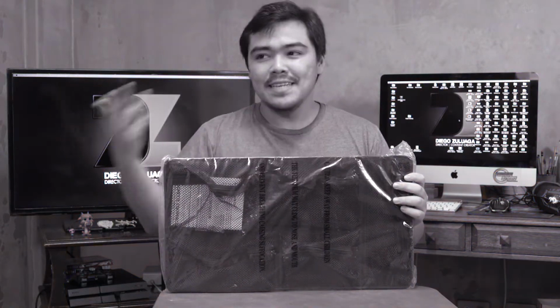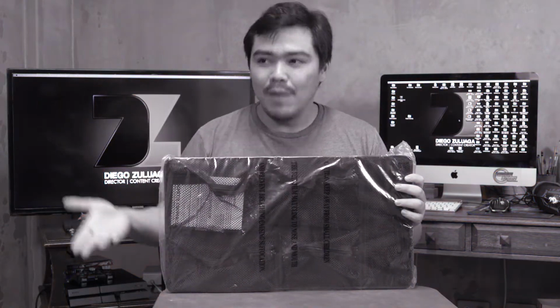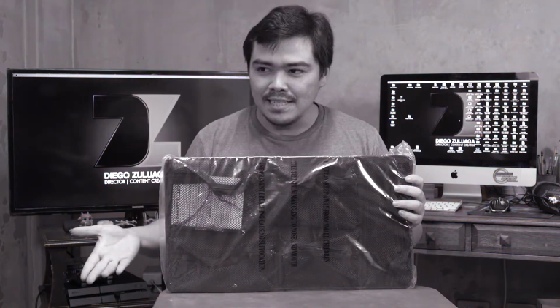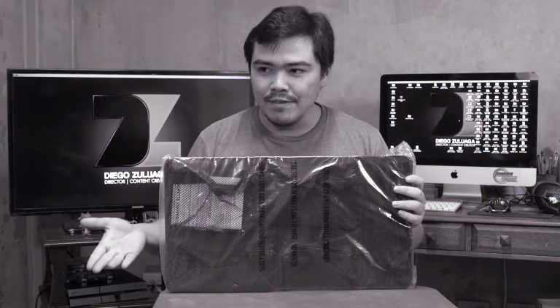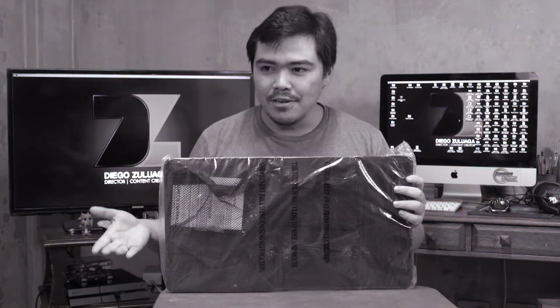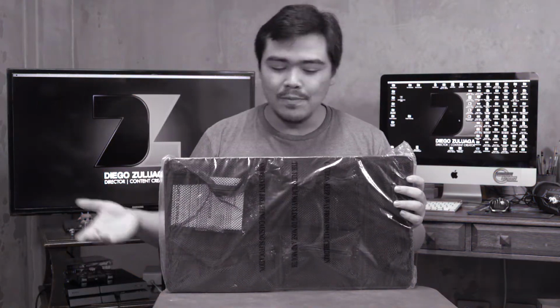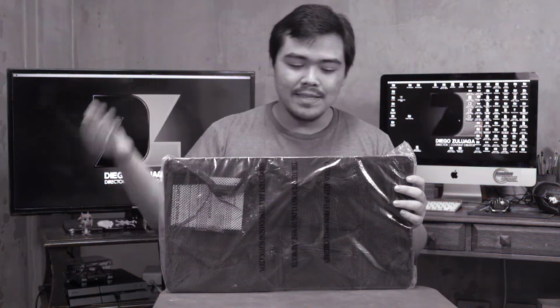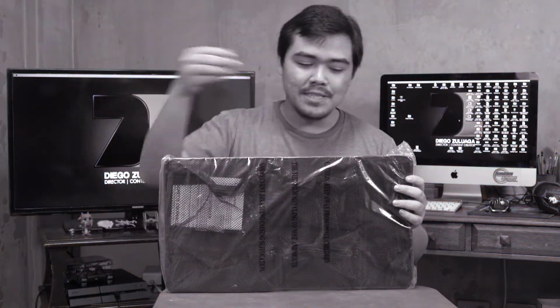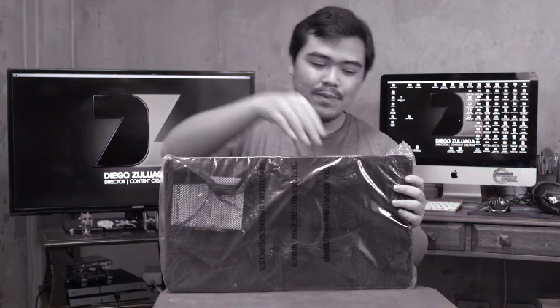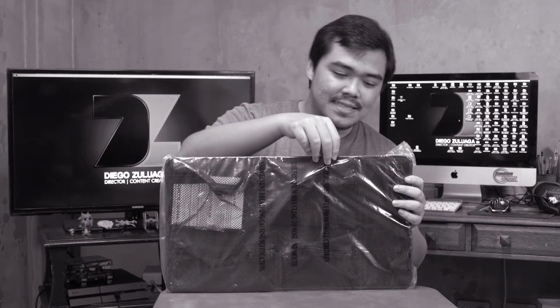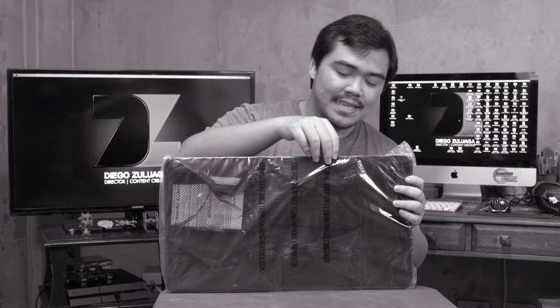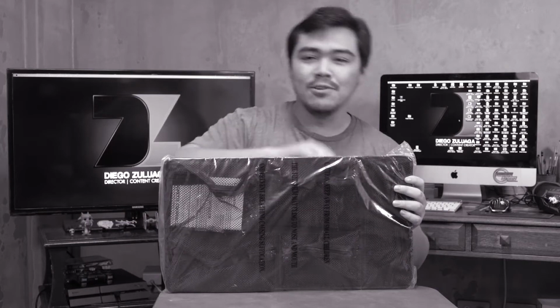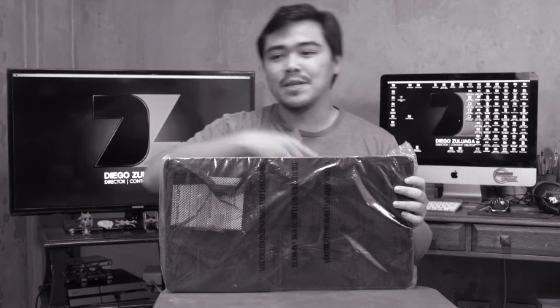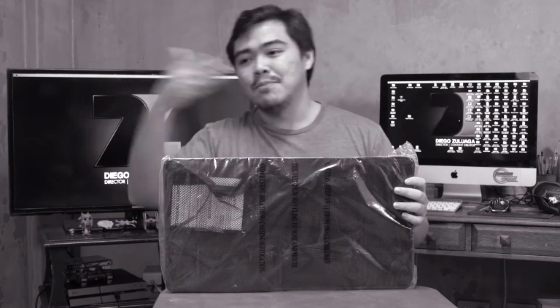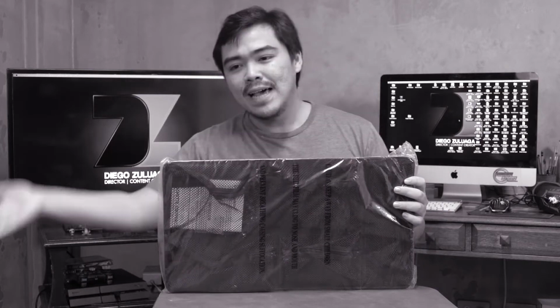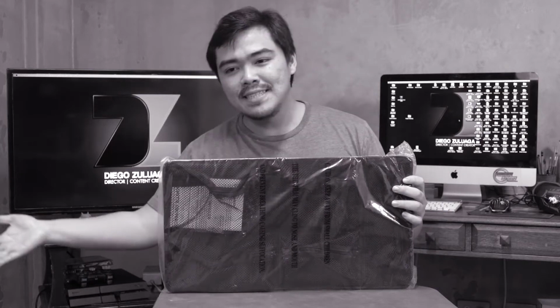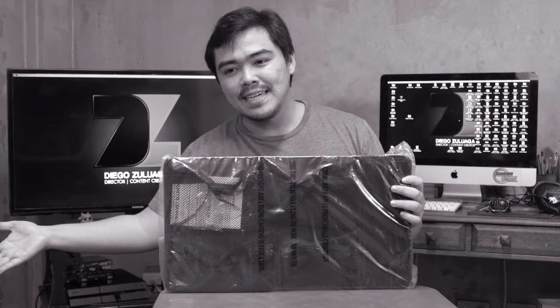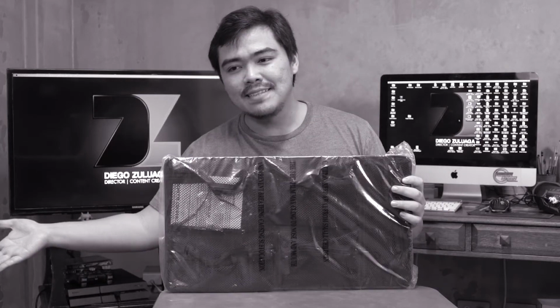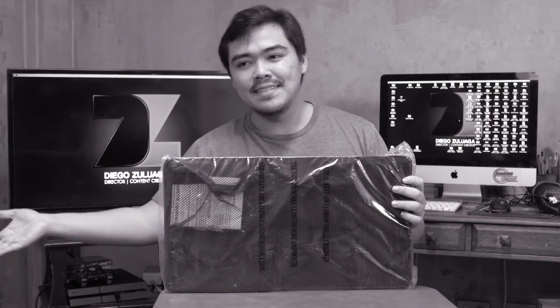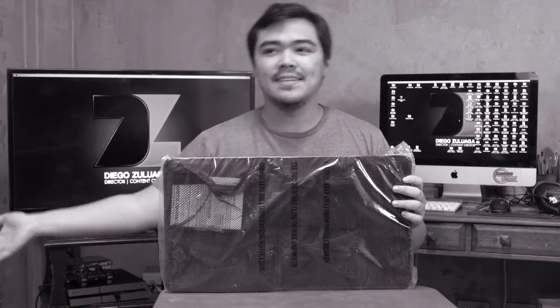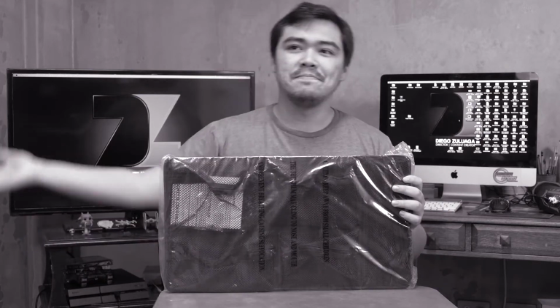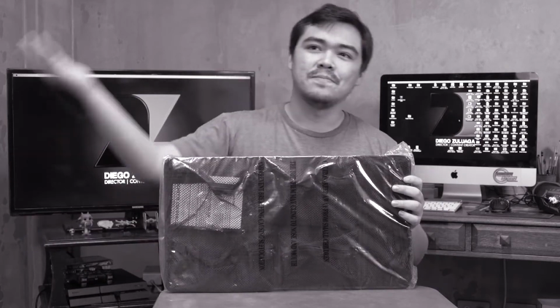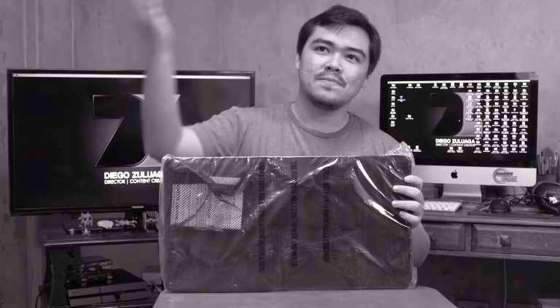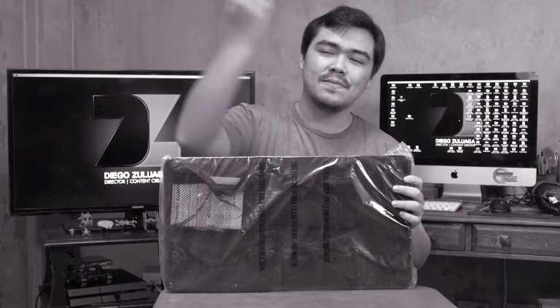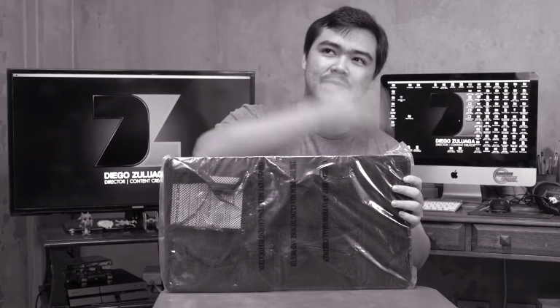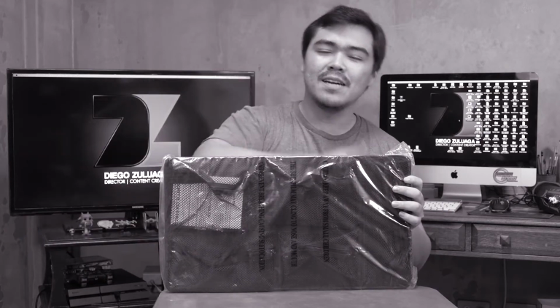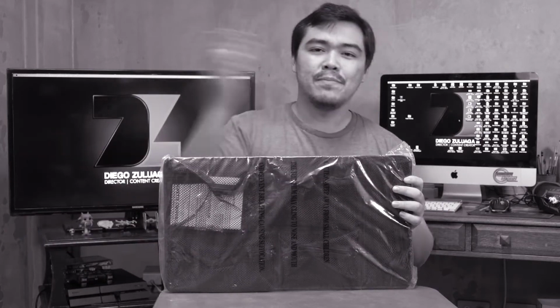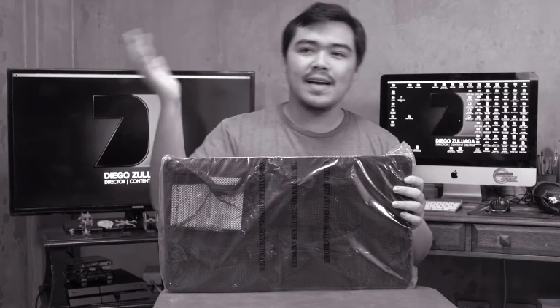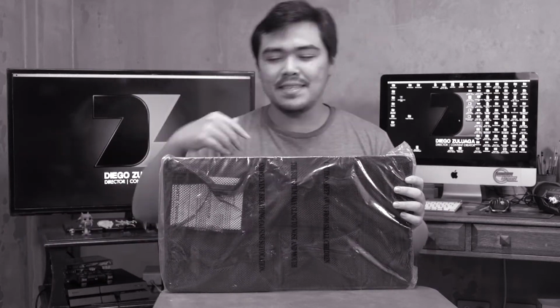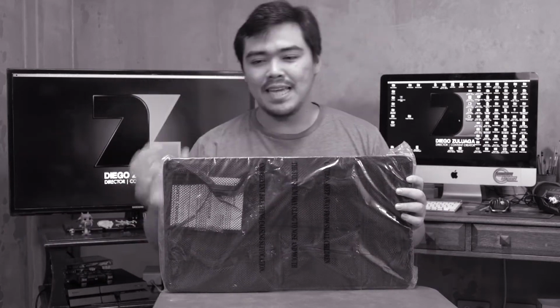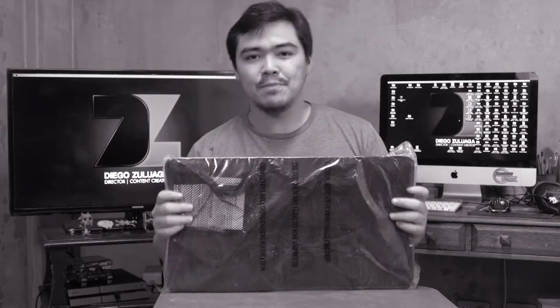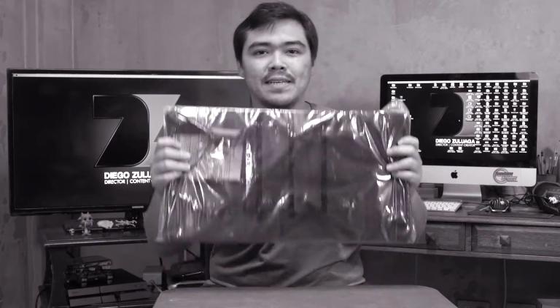It's an unboxing video, but this is plastic, so I'm gonna un-plastic it. Didn't come with a box — it came with plastic.